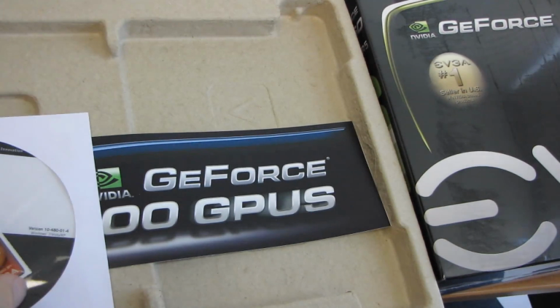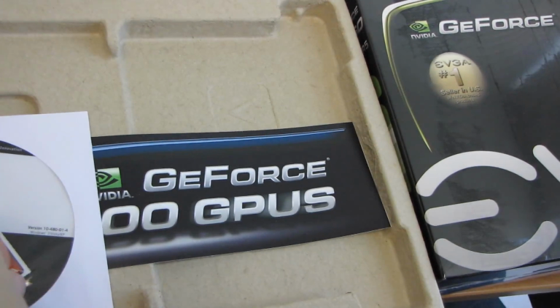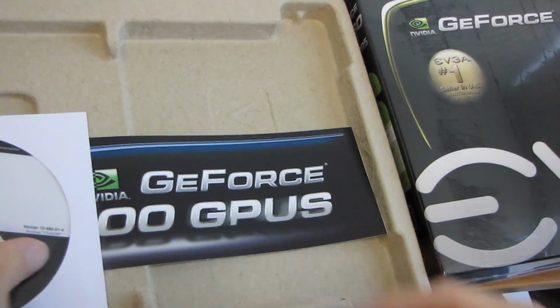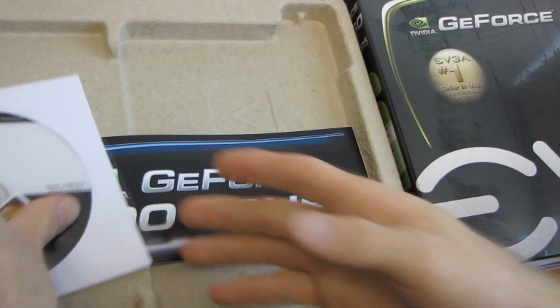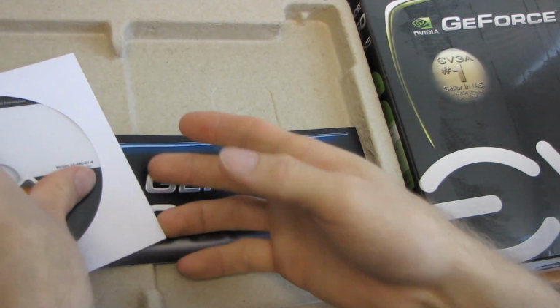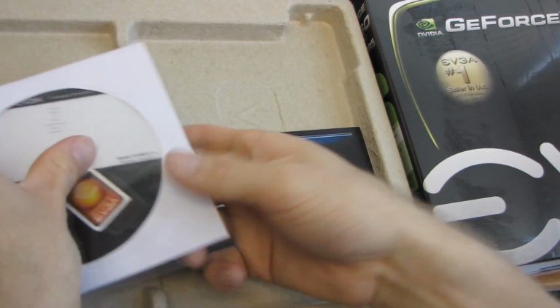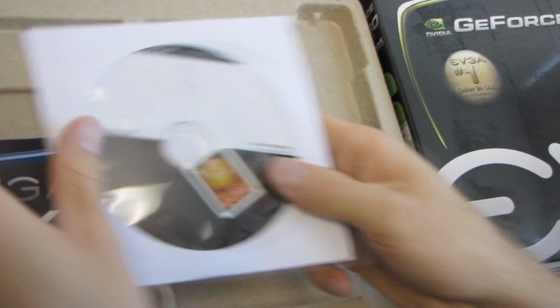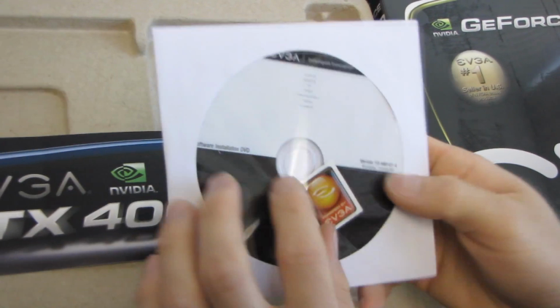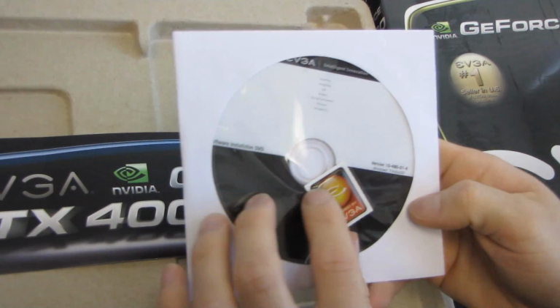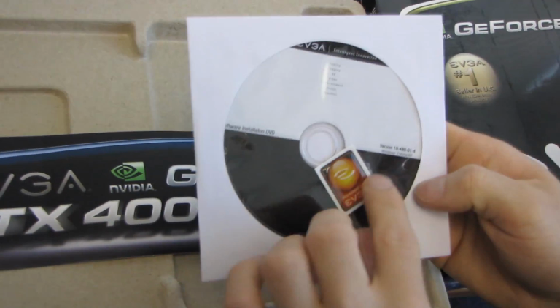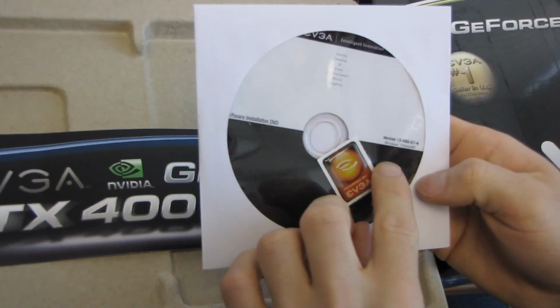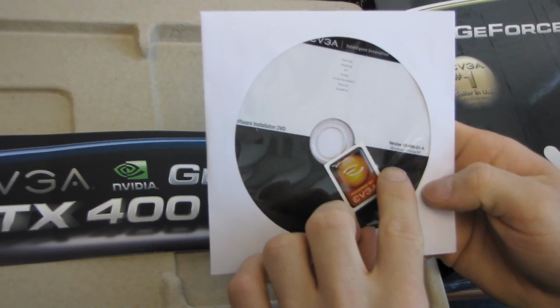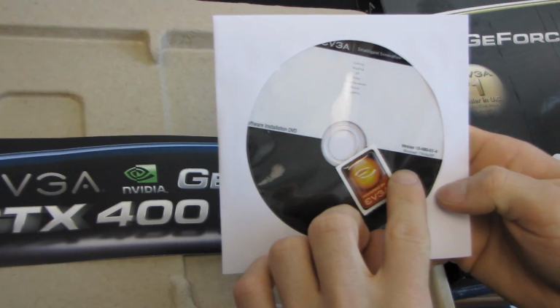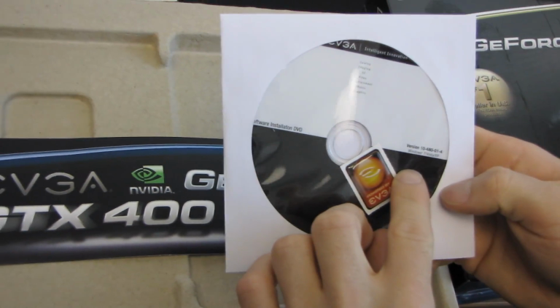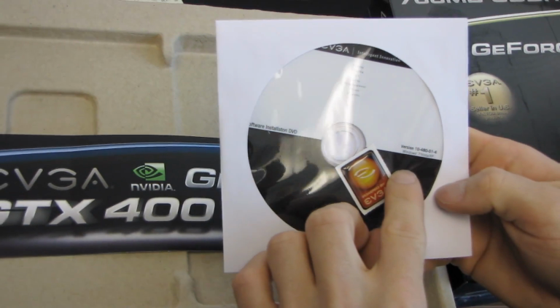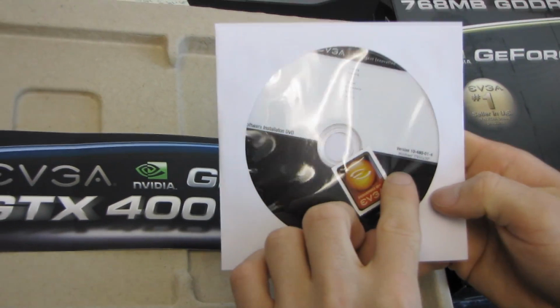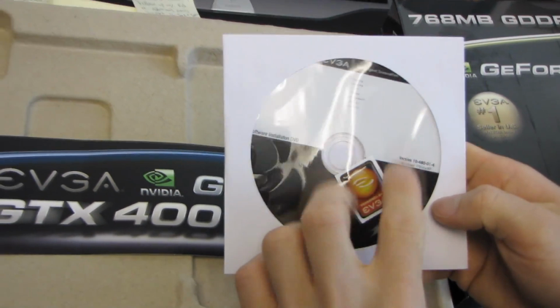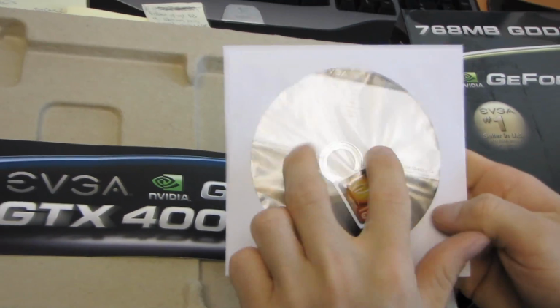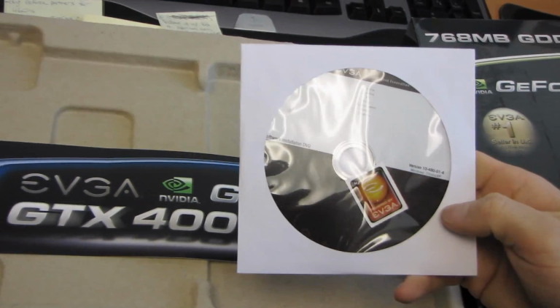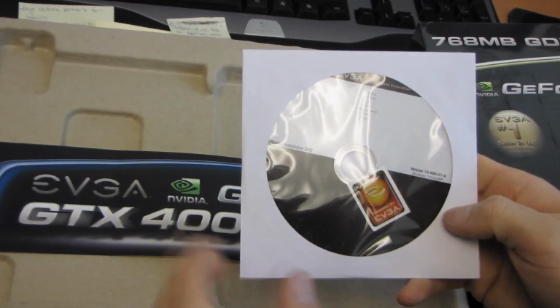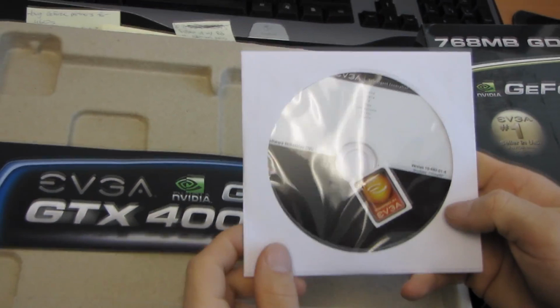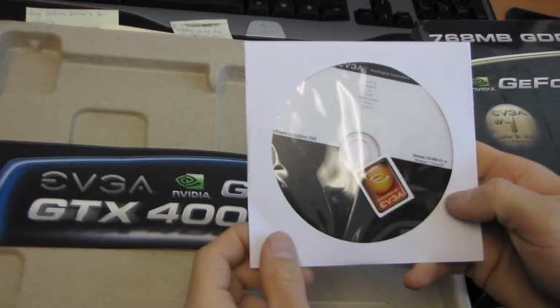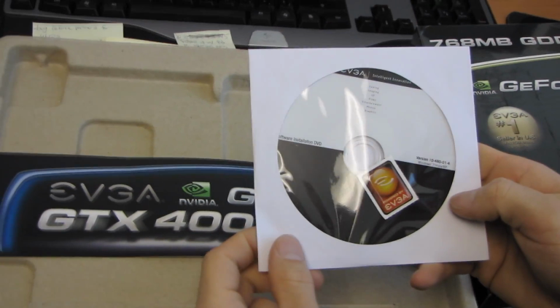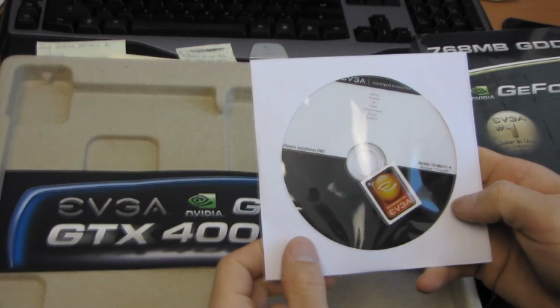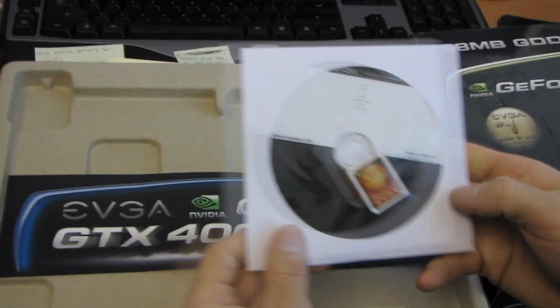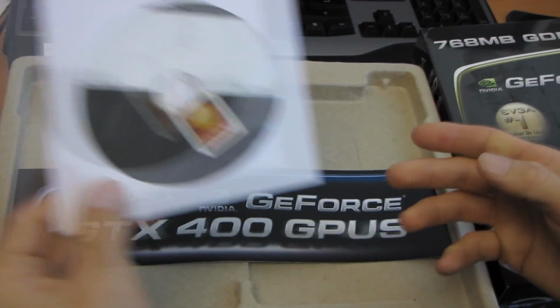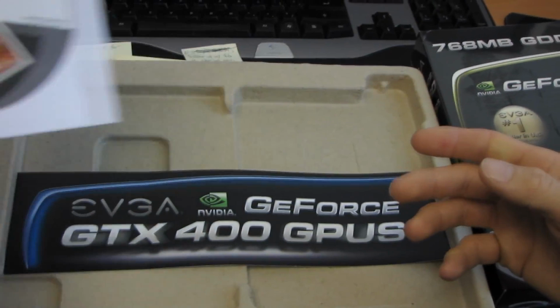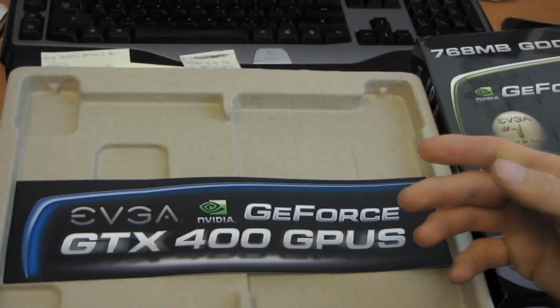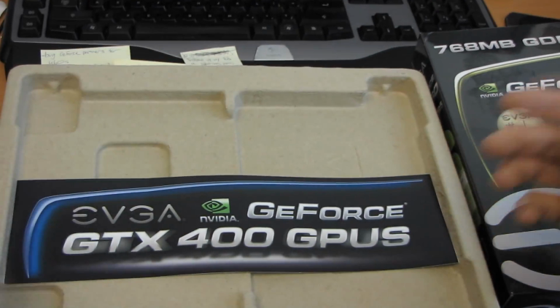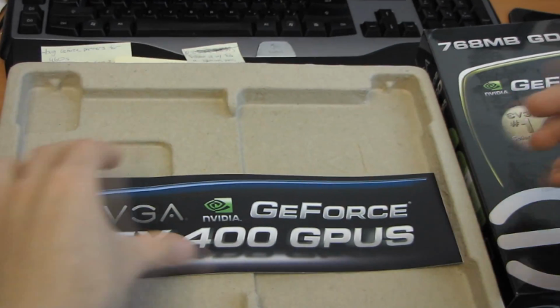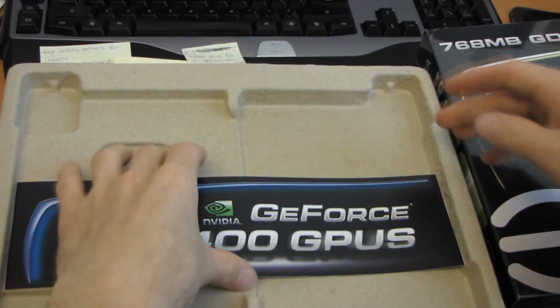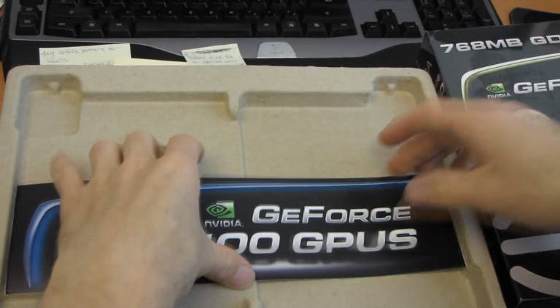We've got an EVGA sticker as well as an EVGA driver disk. Don't use this driver disk — download the latest off the NVIDIA website.